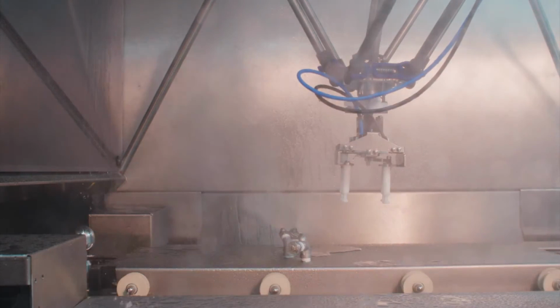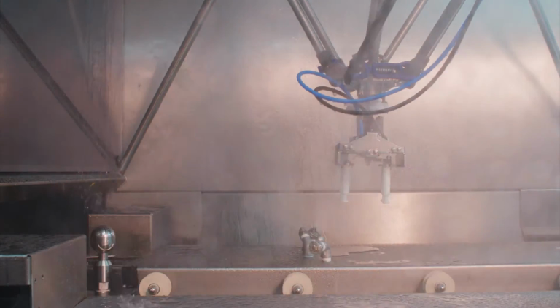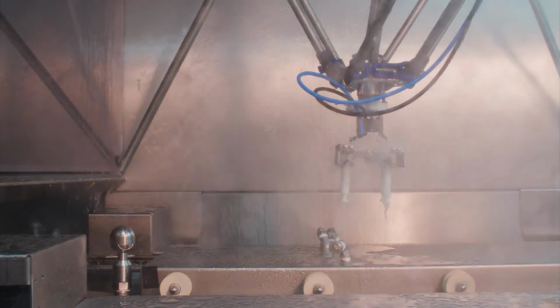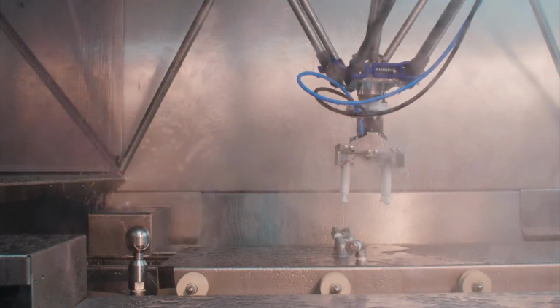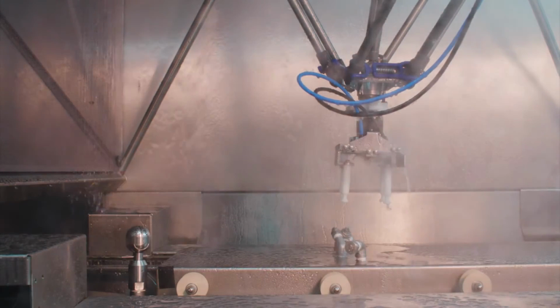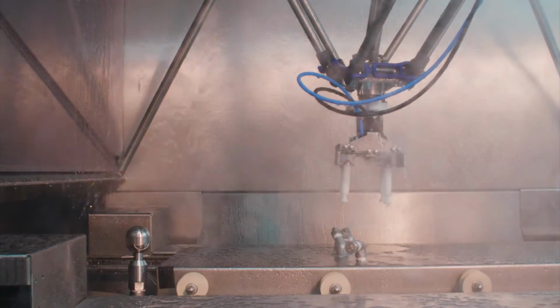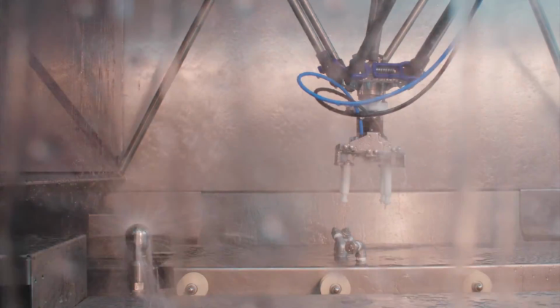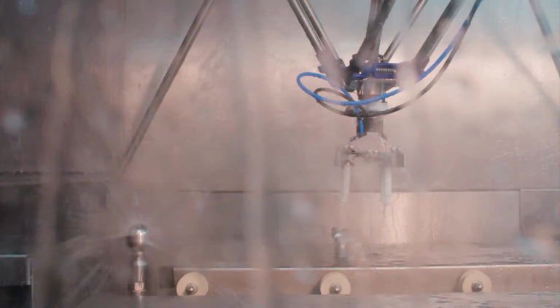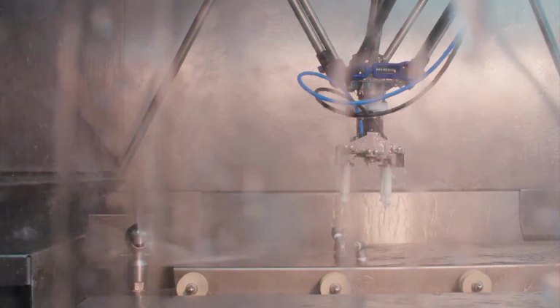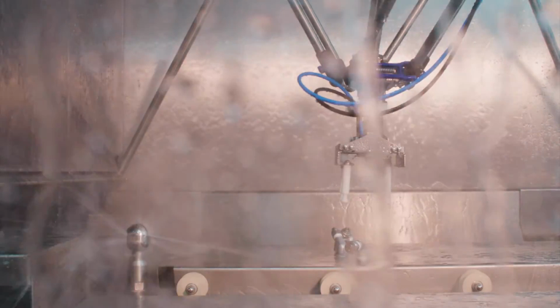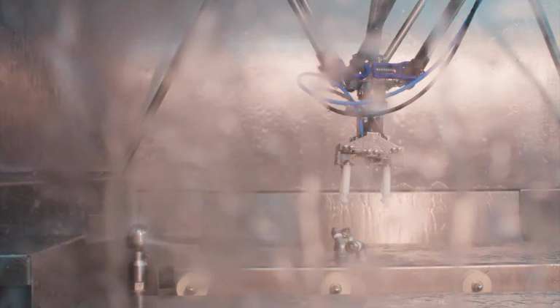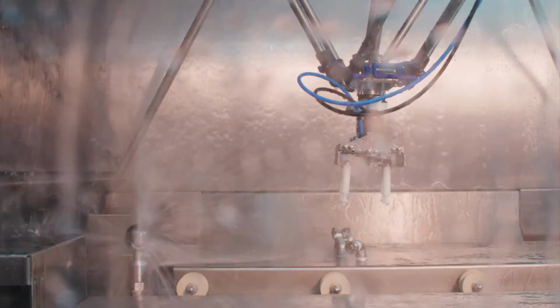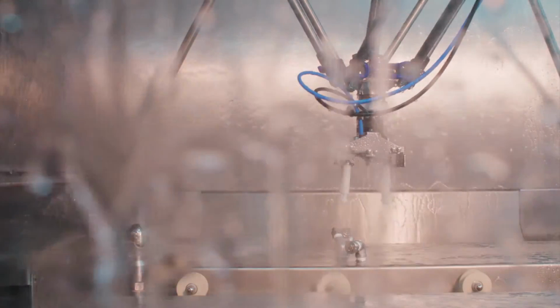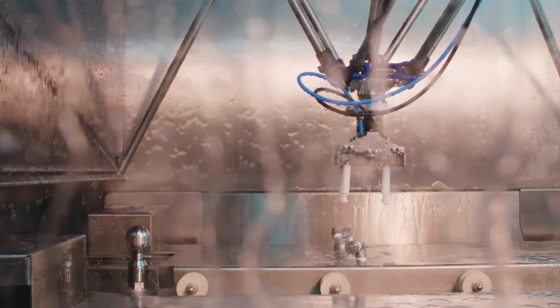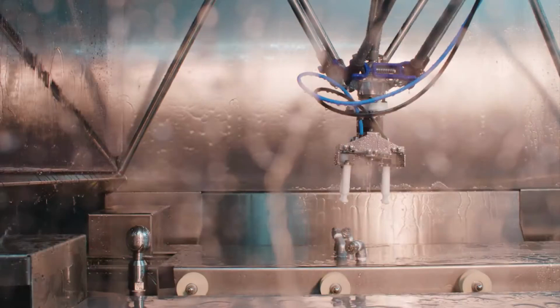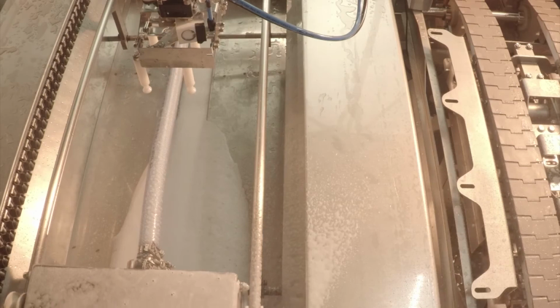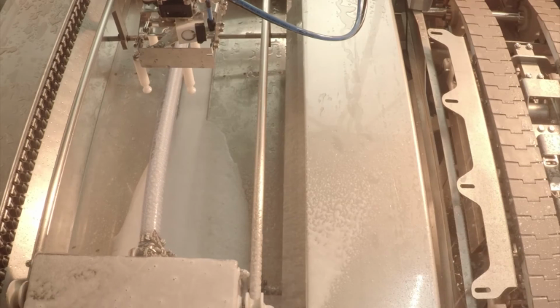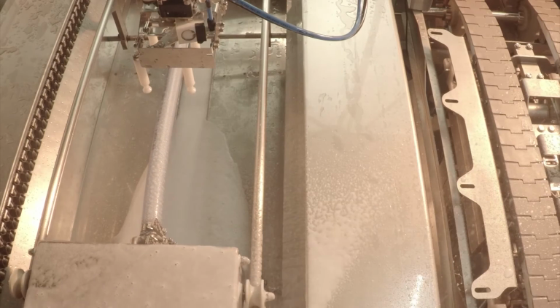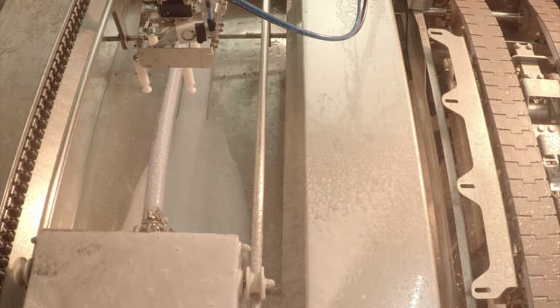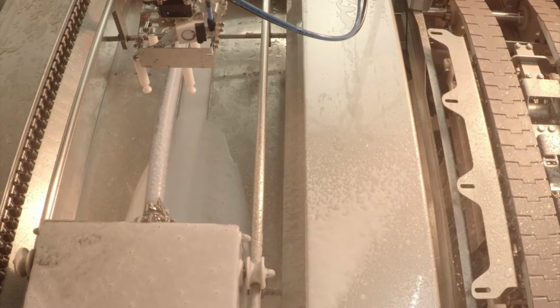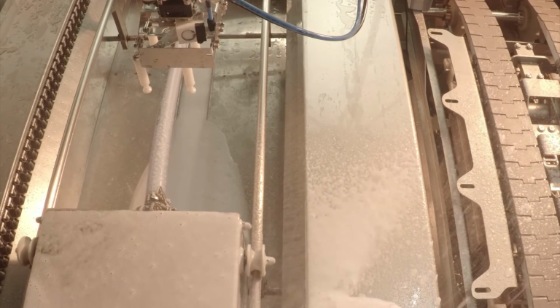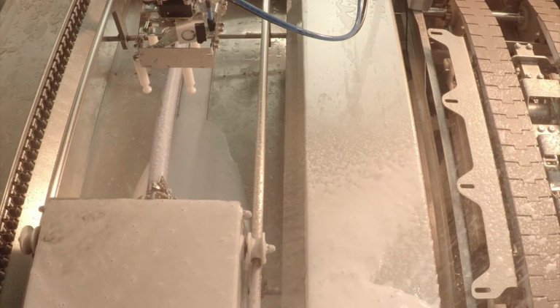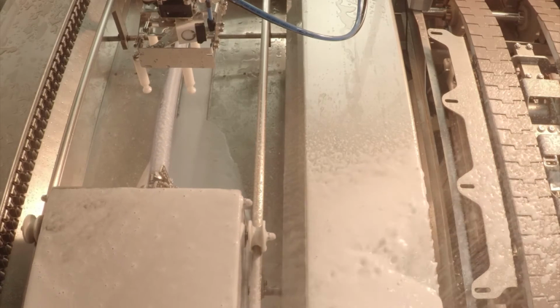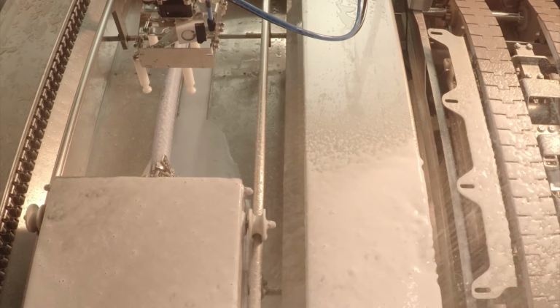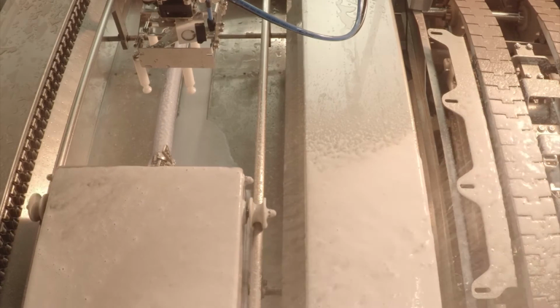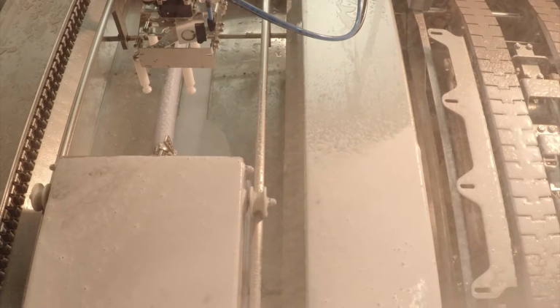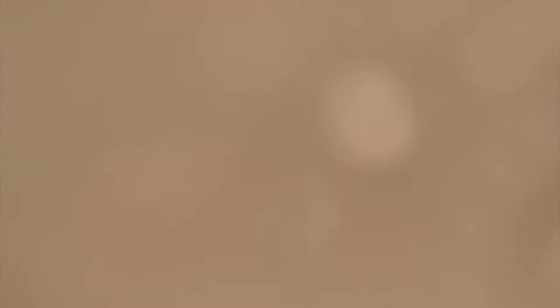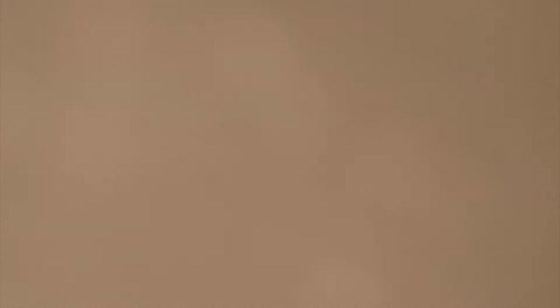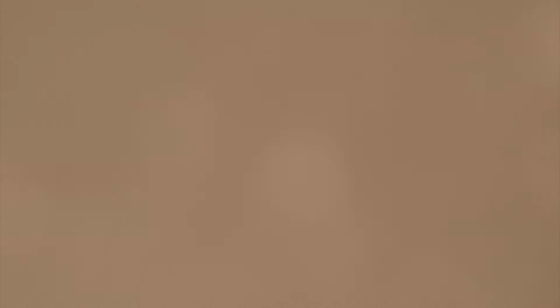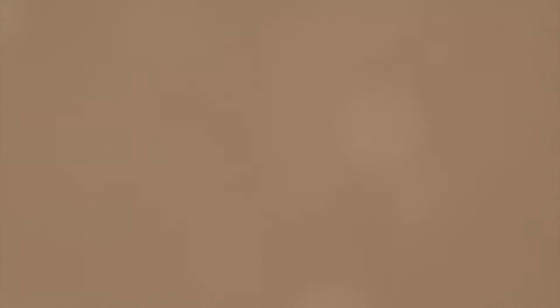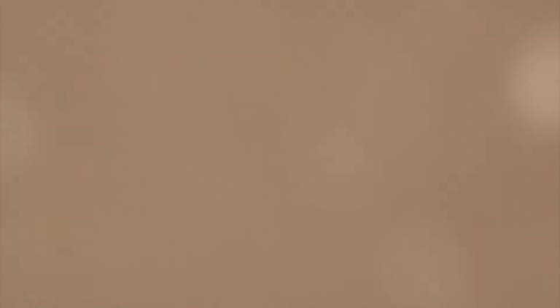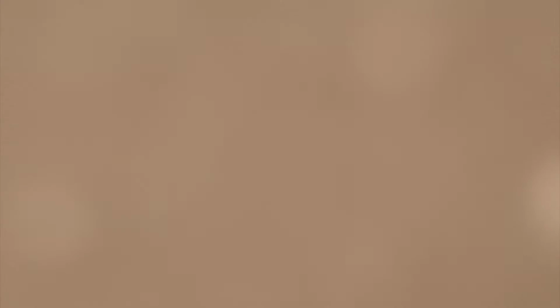Once the products have been packed, the device cleans itself, making it ready for the next batch.